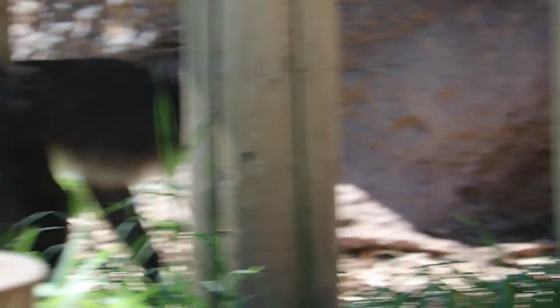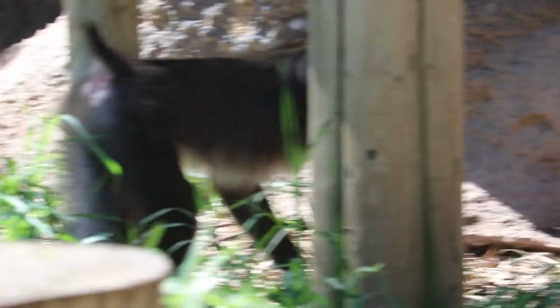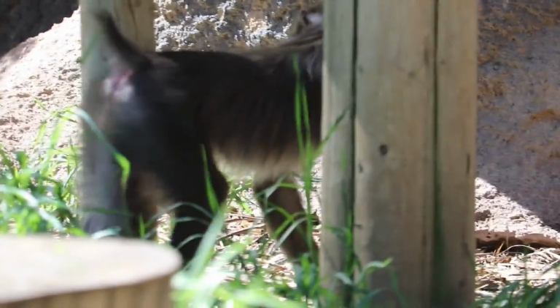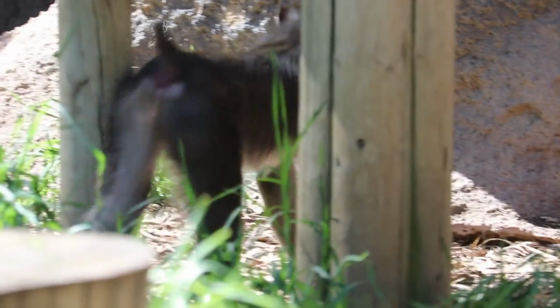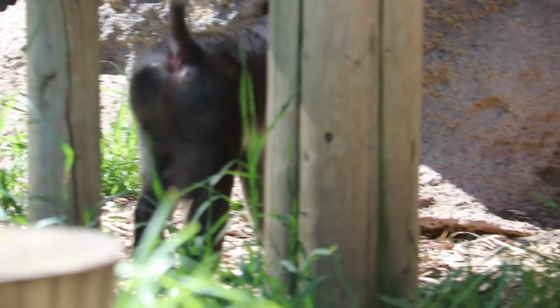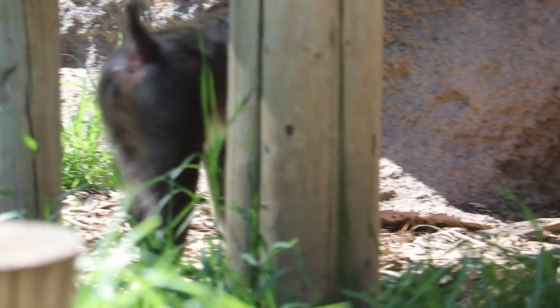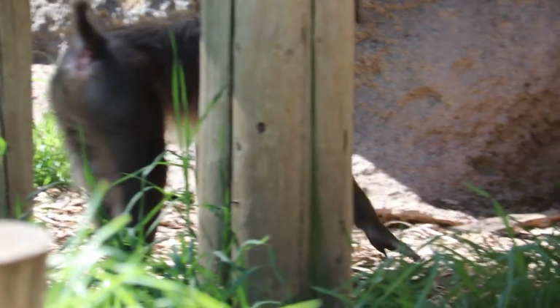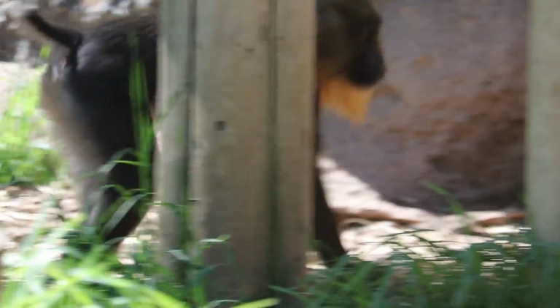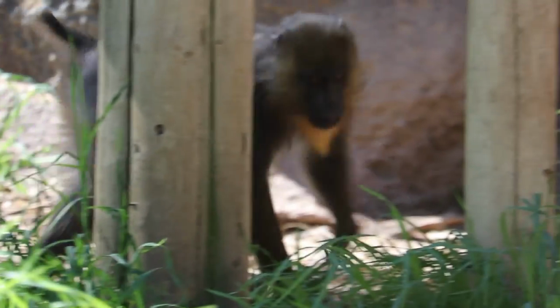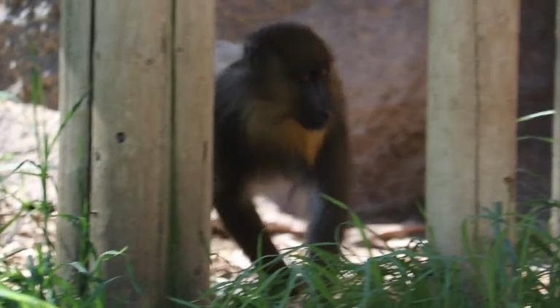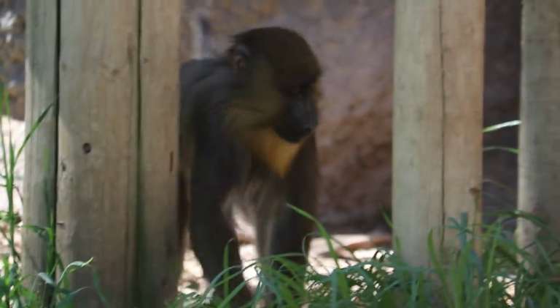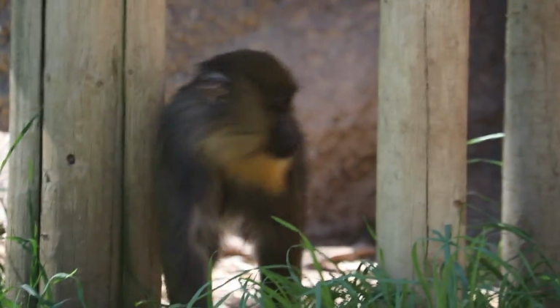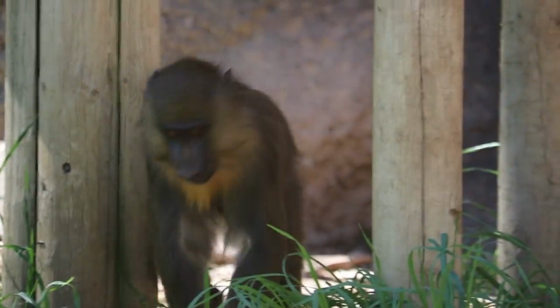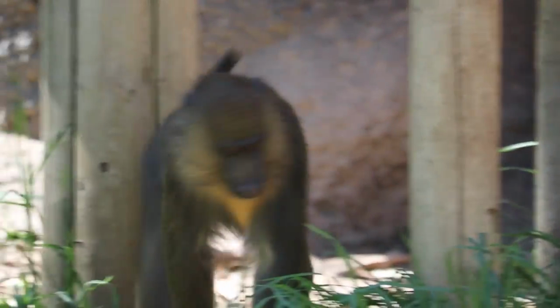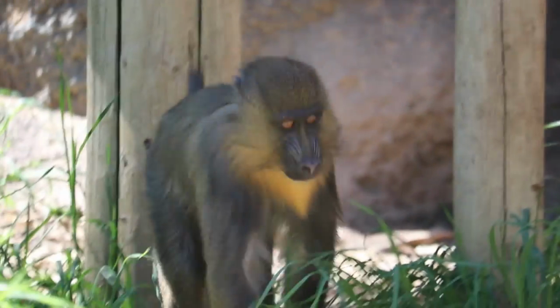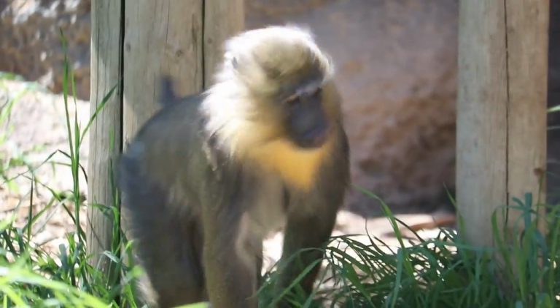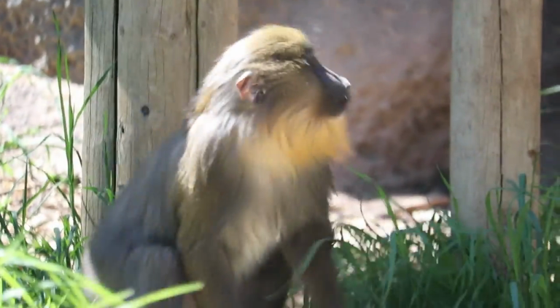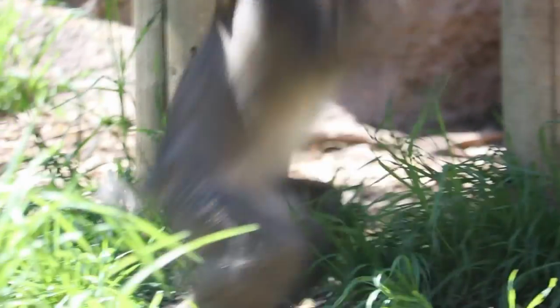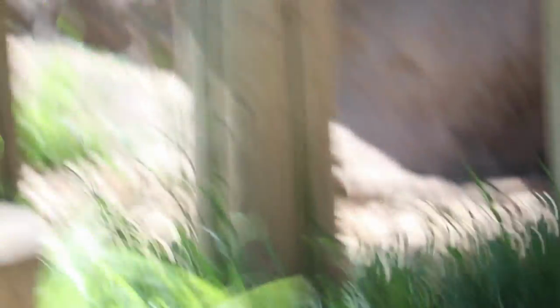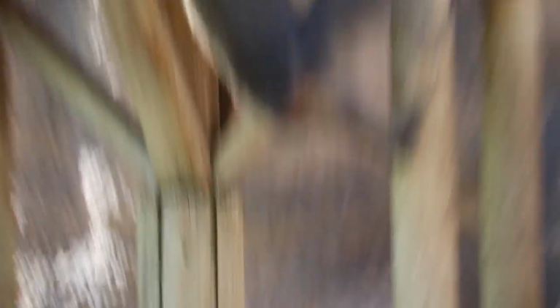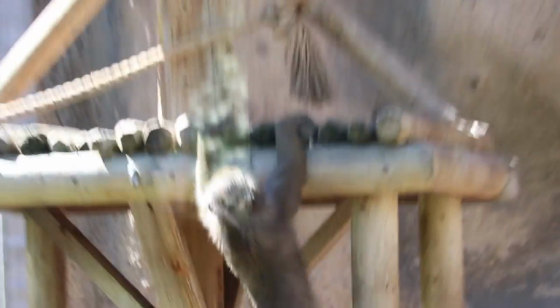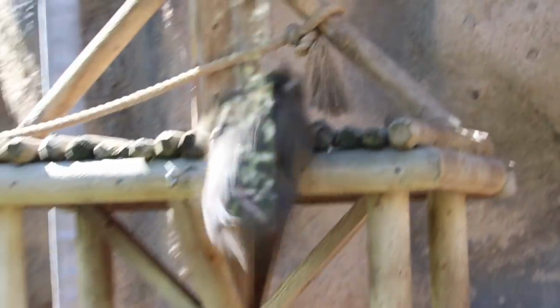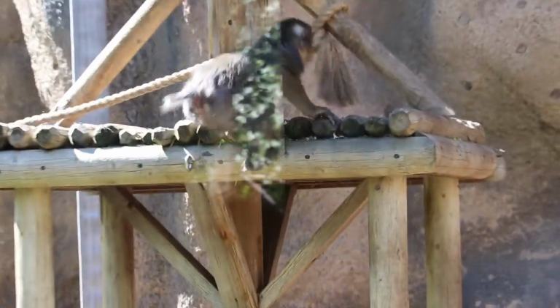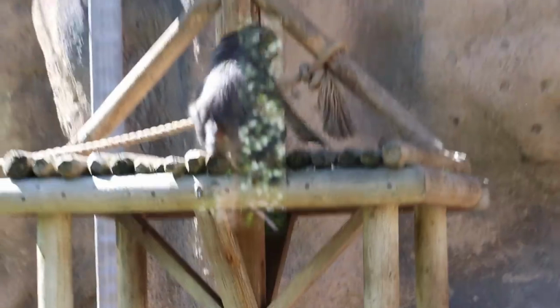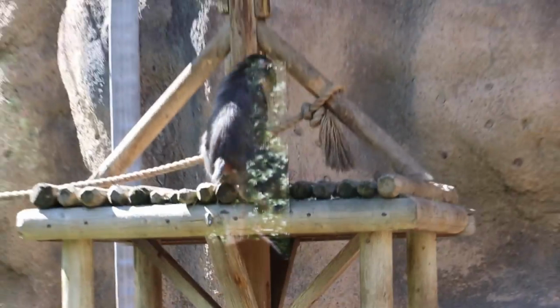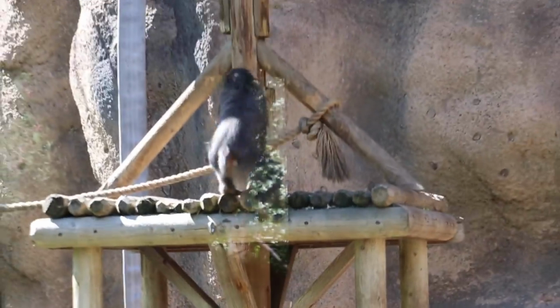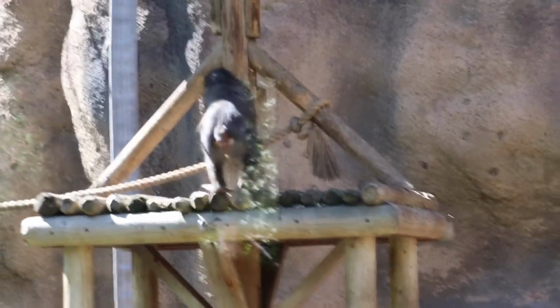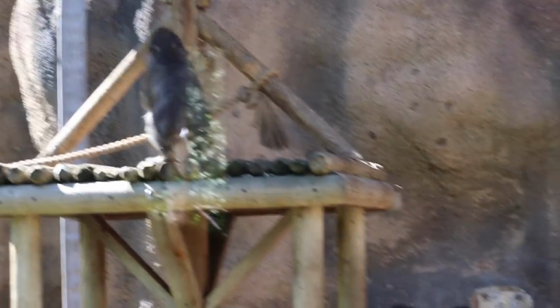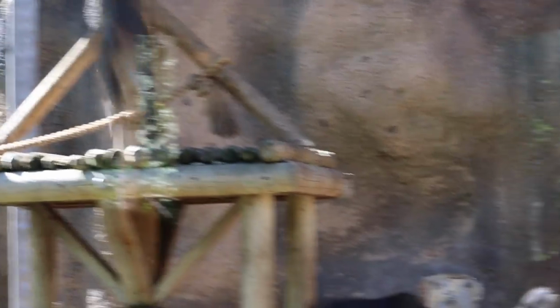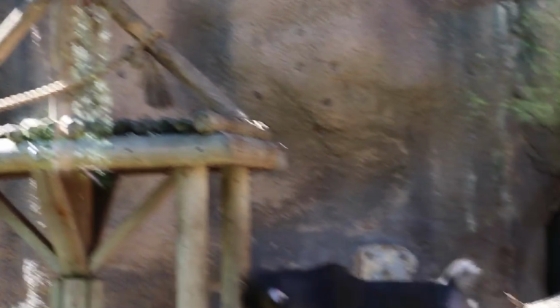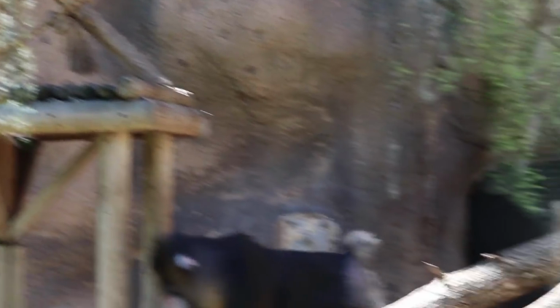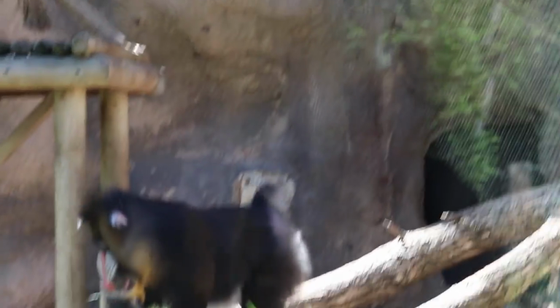In the wild, these guys would eat a lot of vegetation and things like insects and frogs, maybe a few lizards and snakes if they could even catch them.